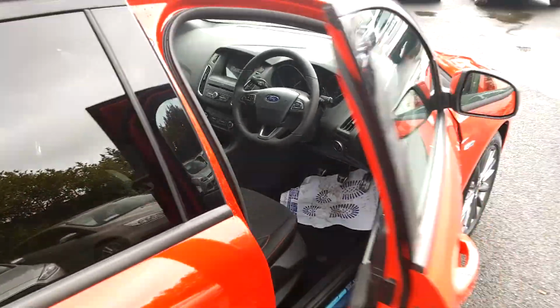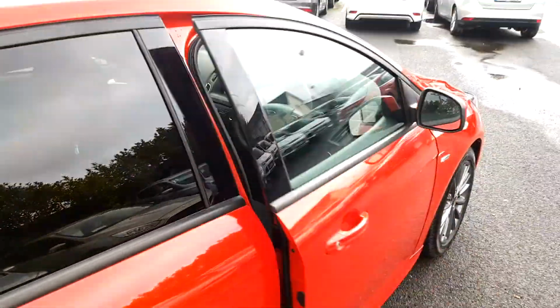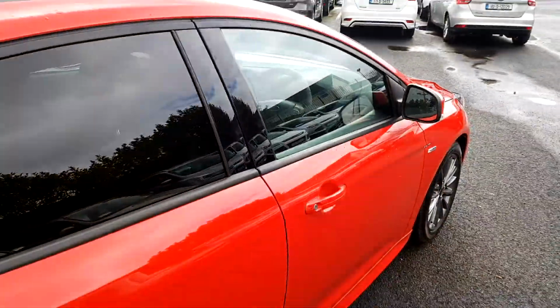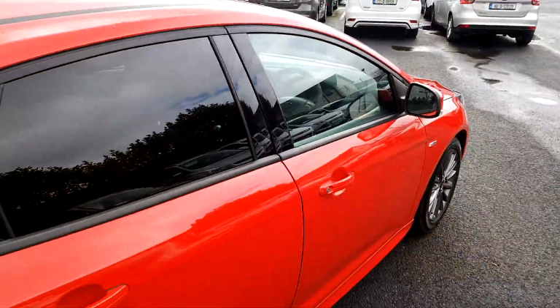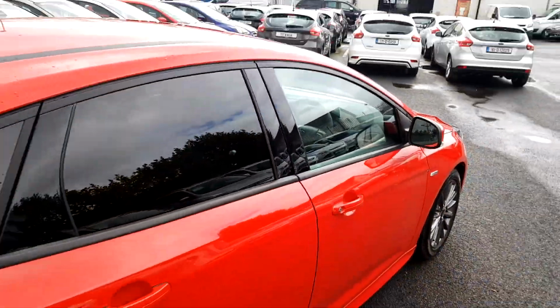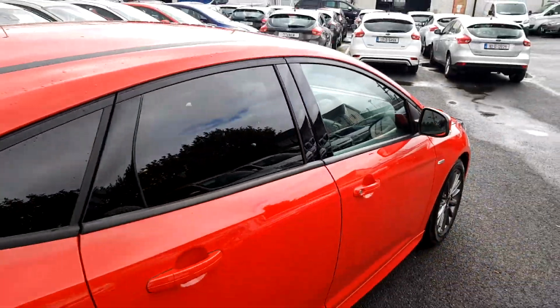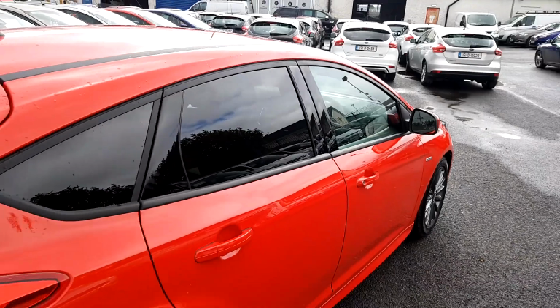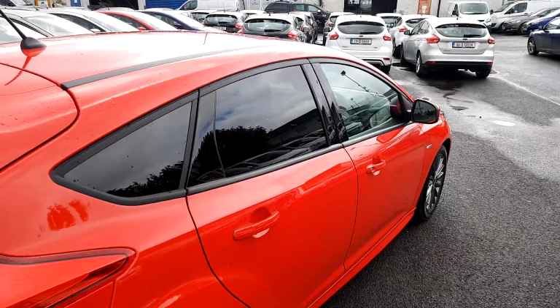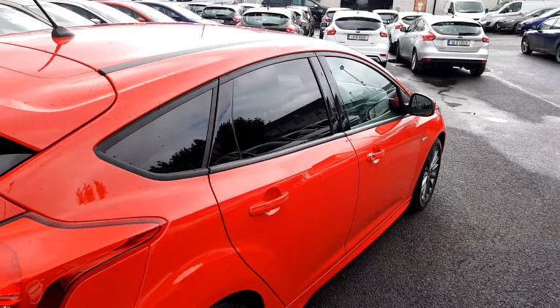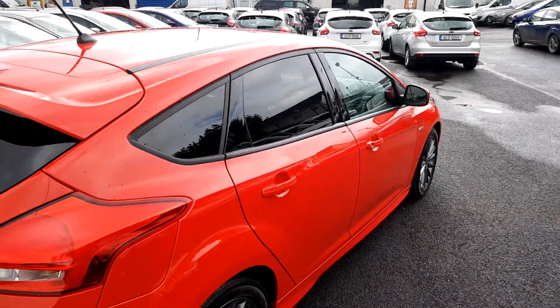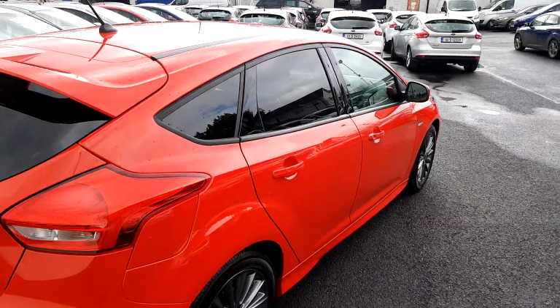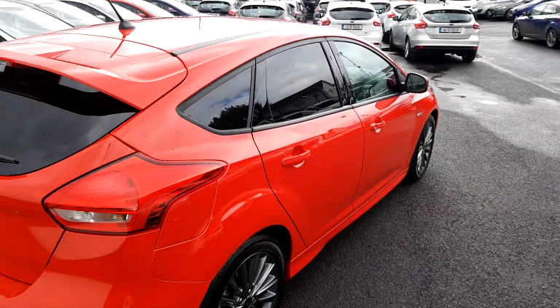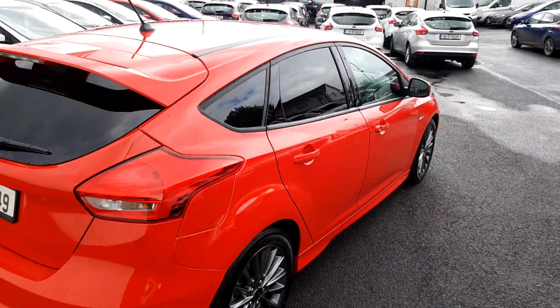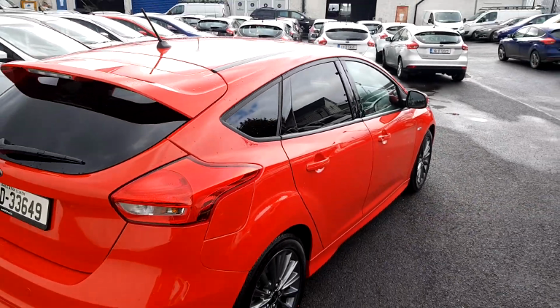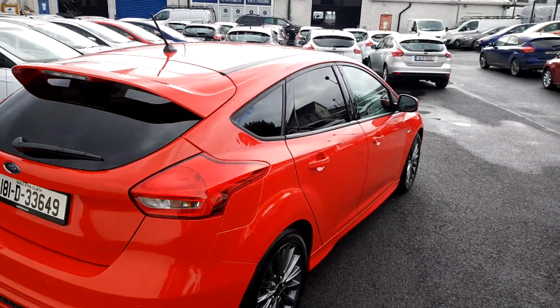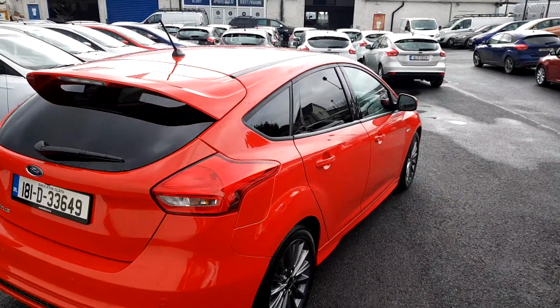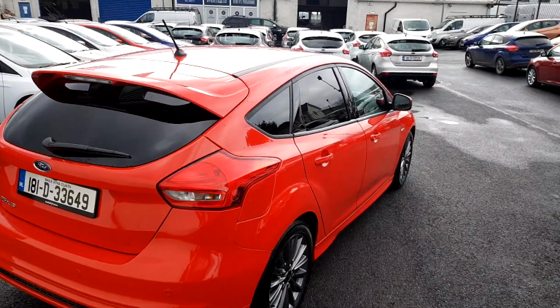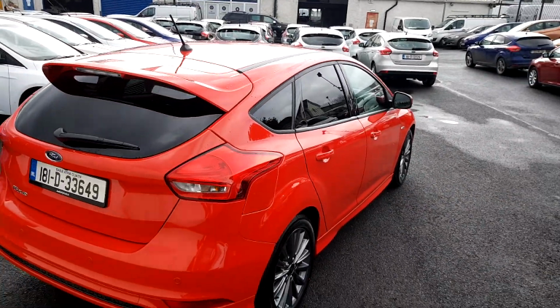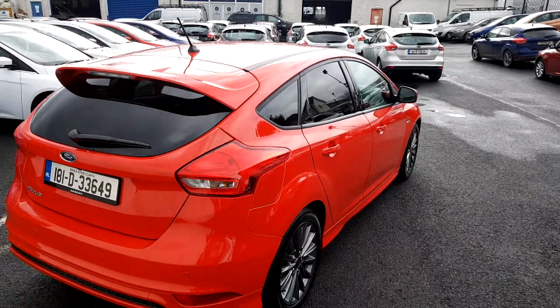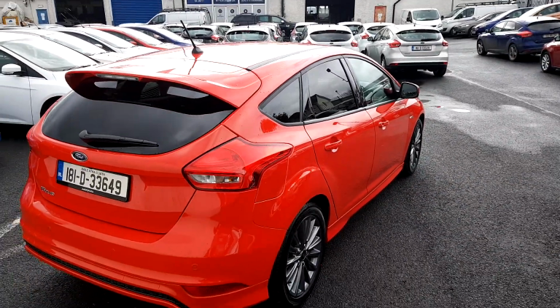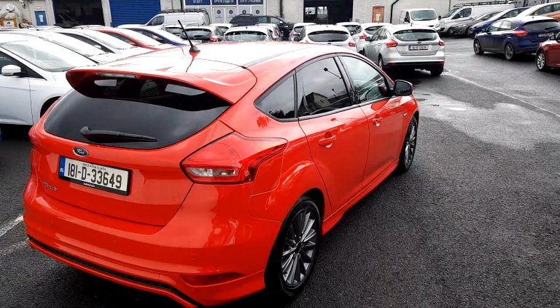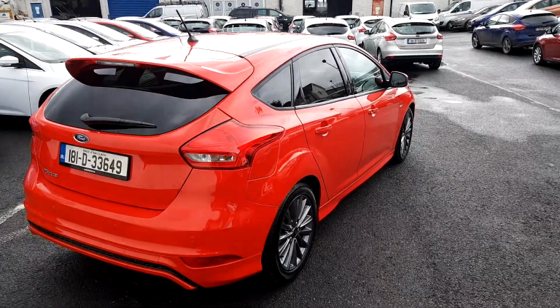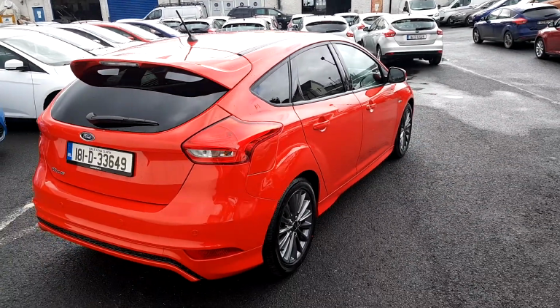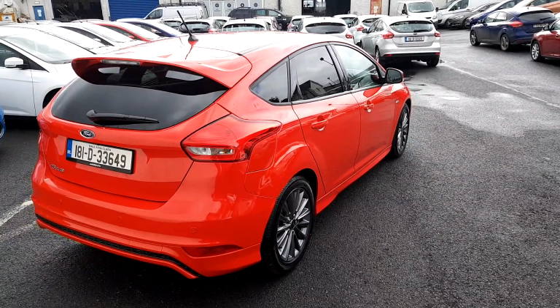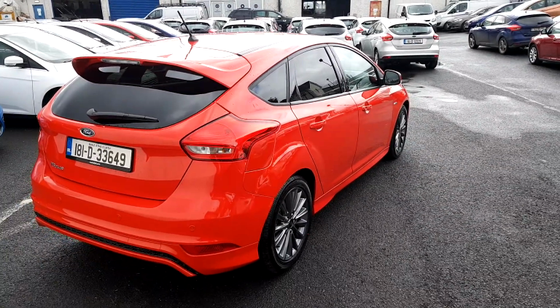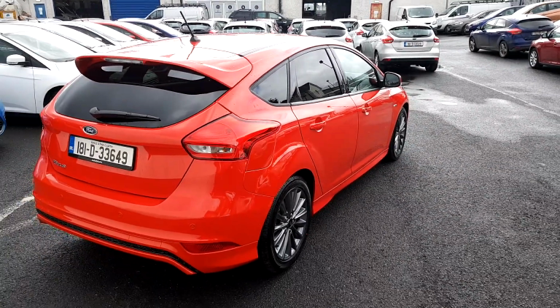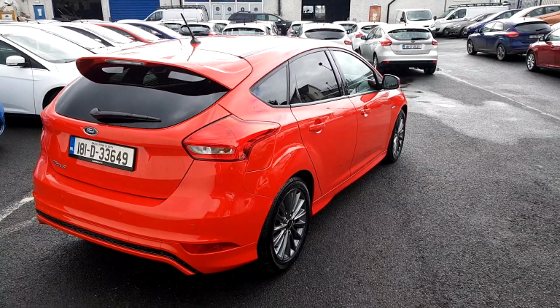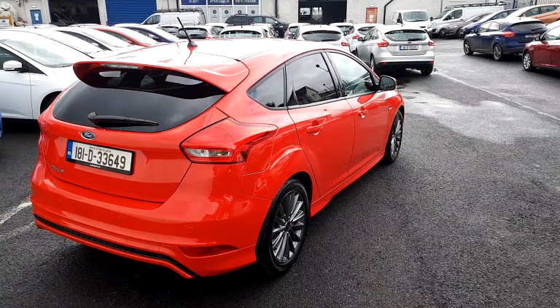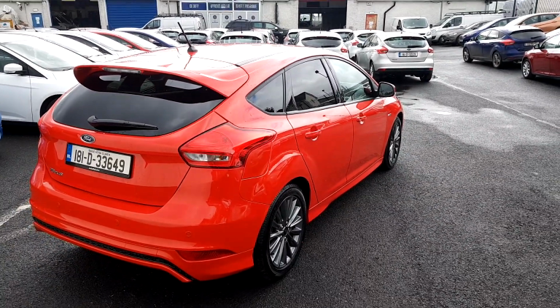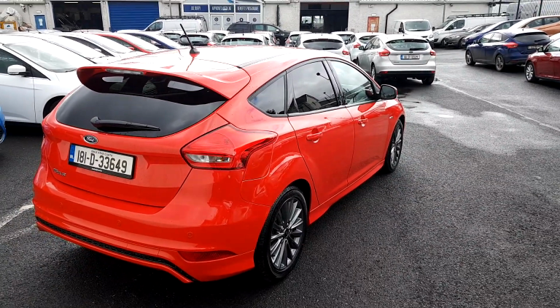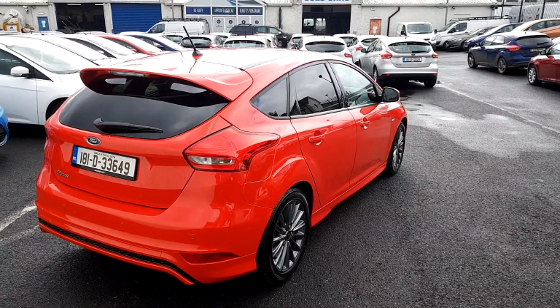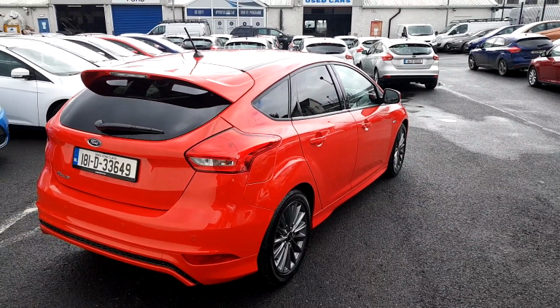If you'd like to know more about this vehicle, please visit Joe Duffy Ford or go online at joeduffyford.ie. Thank you.